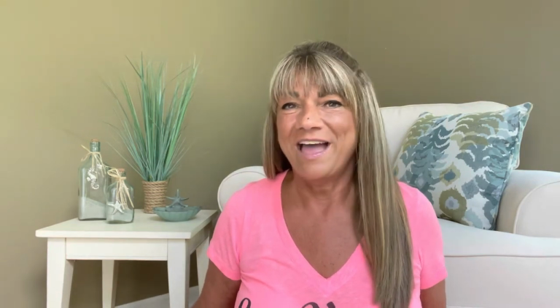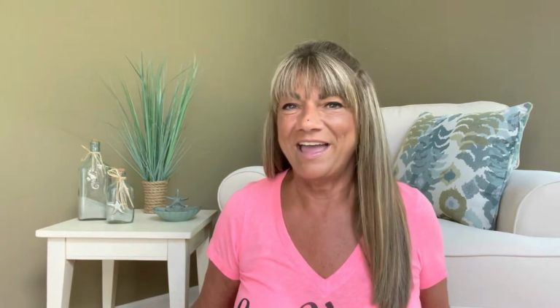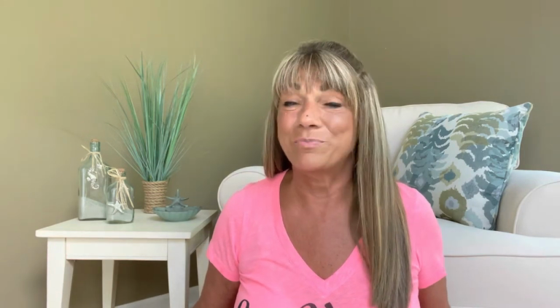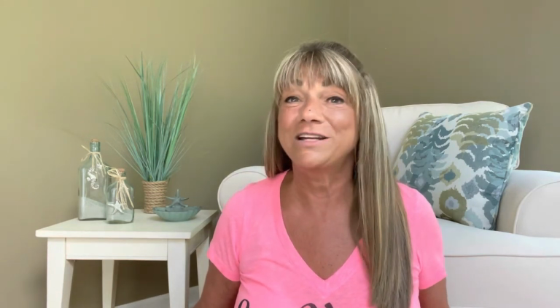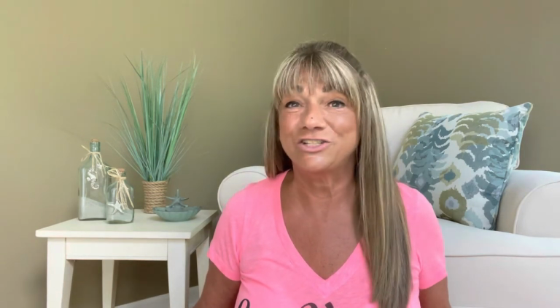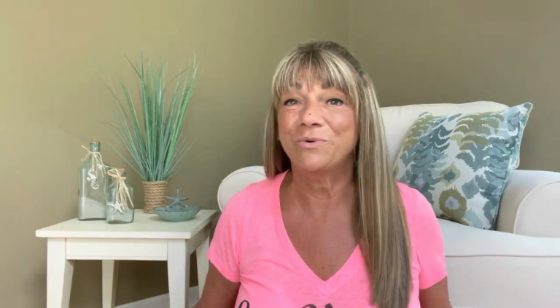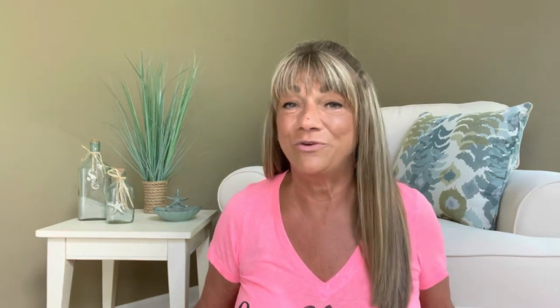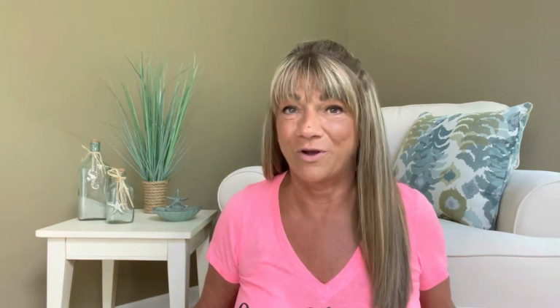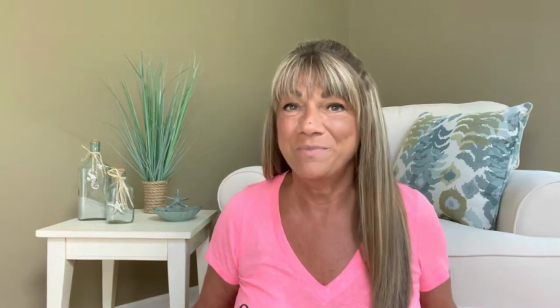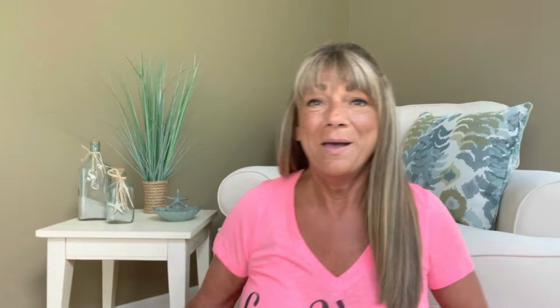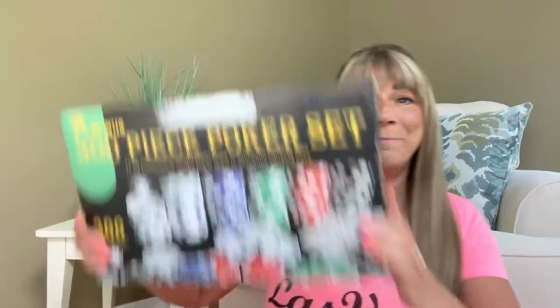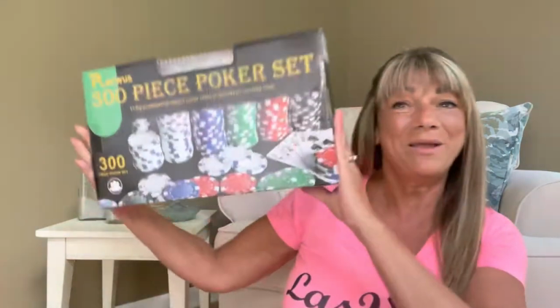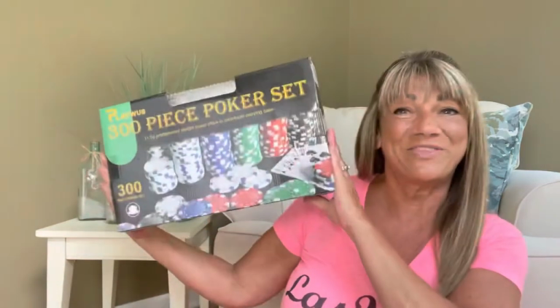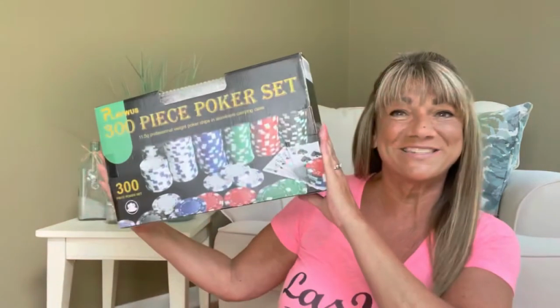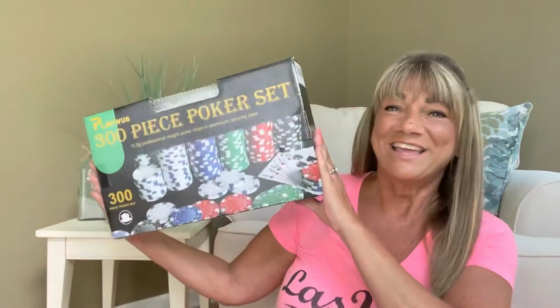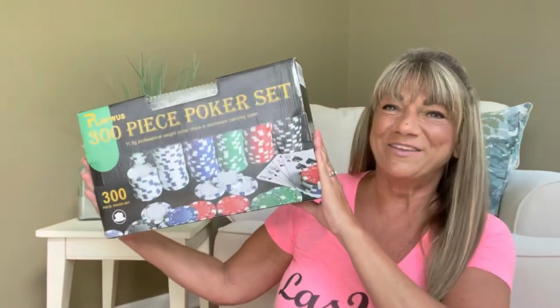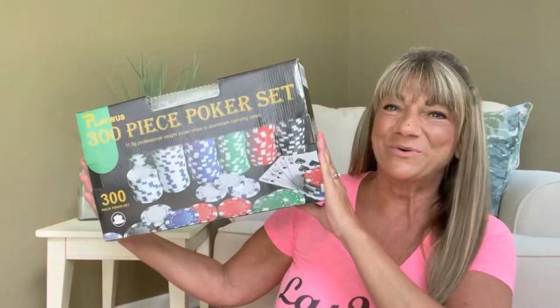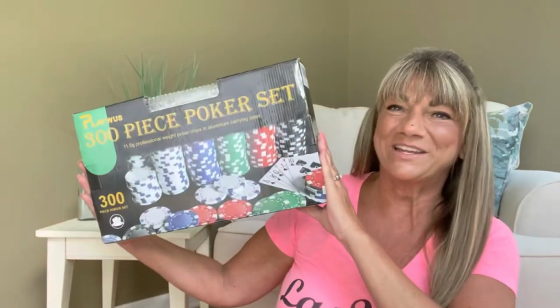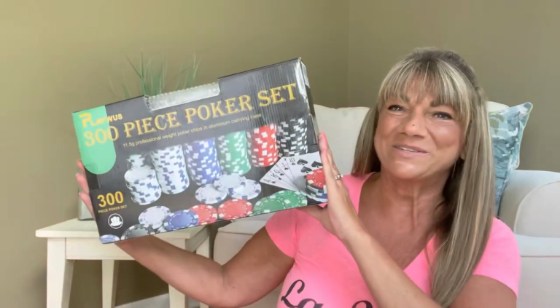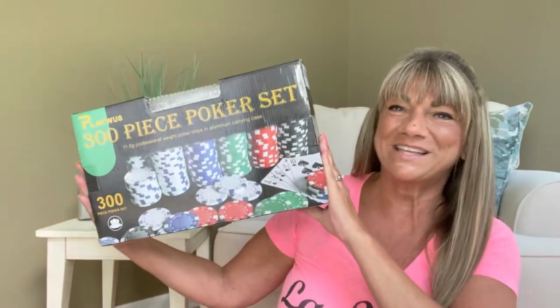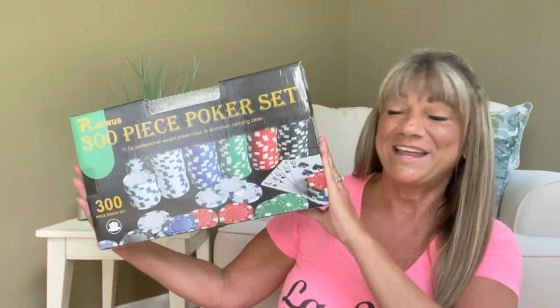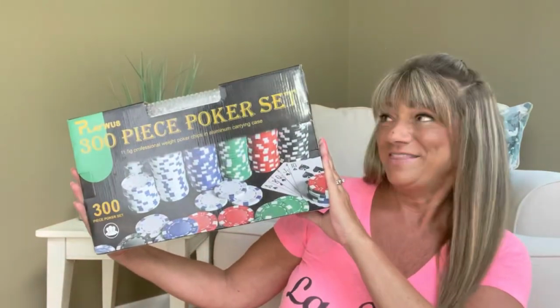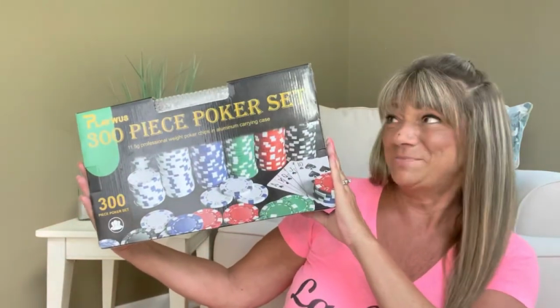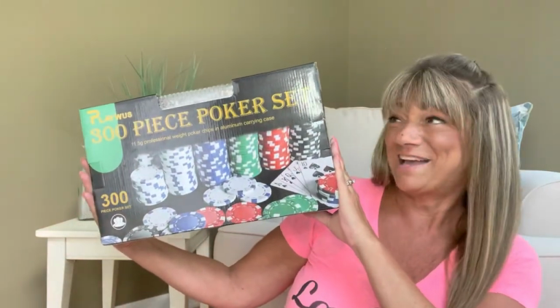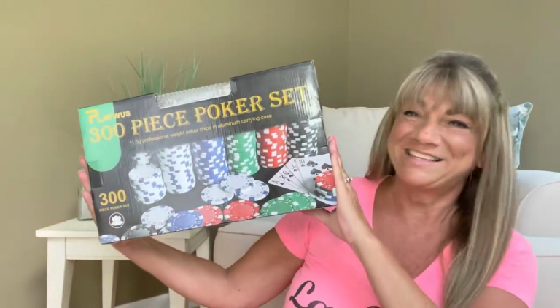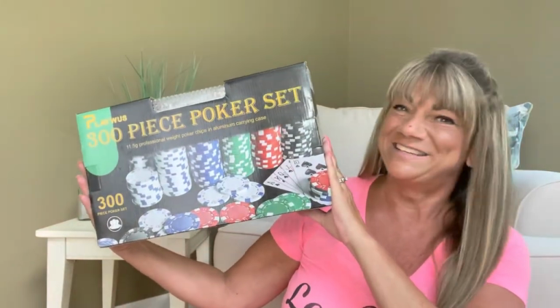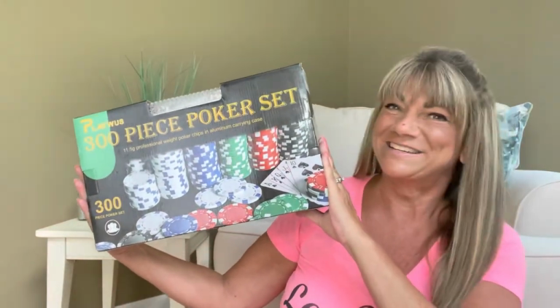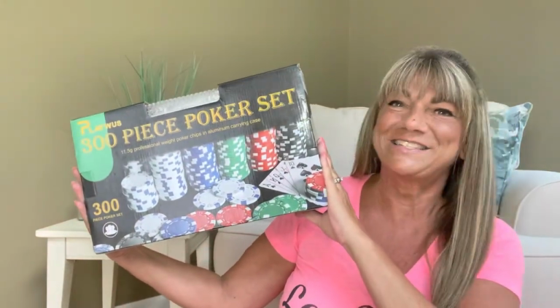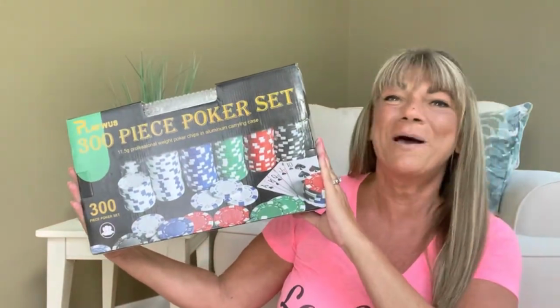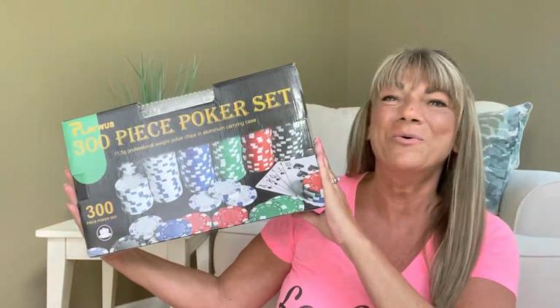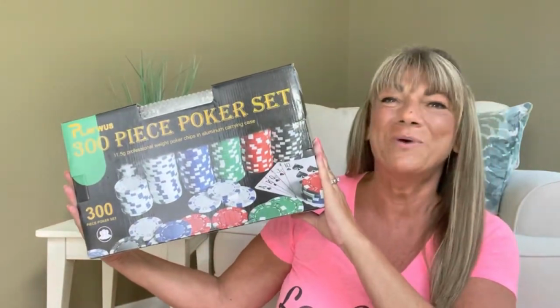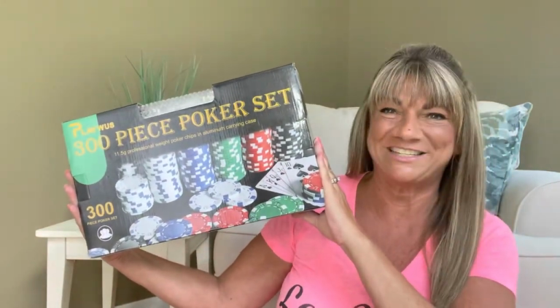I have a product to share with you from Play With Us. And if you want to know what's inside this box, then just keep on watching.